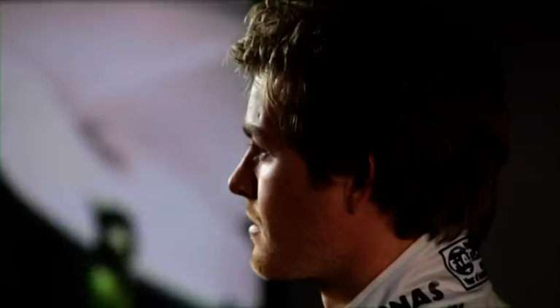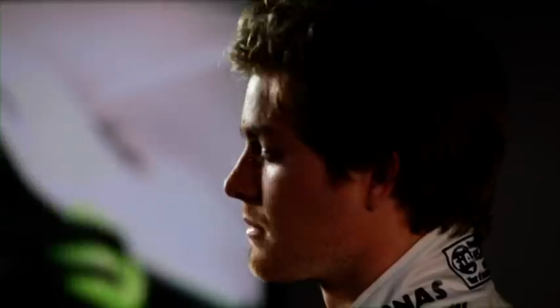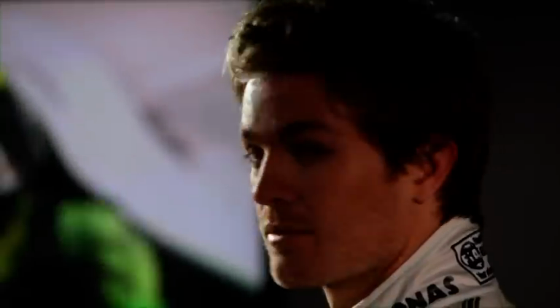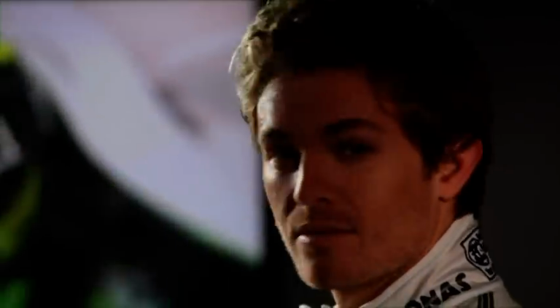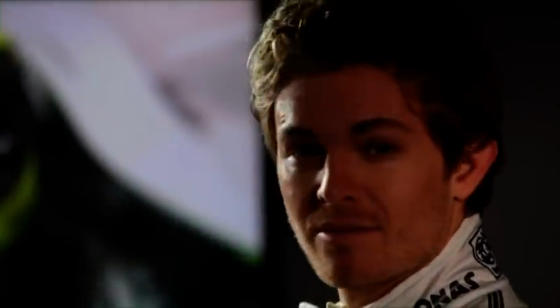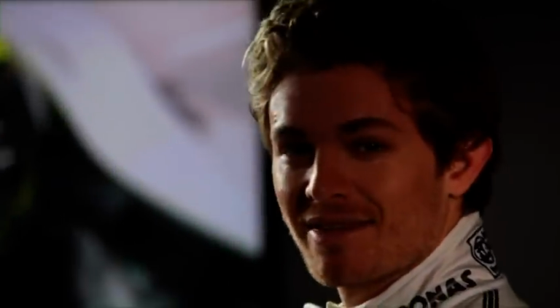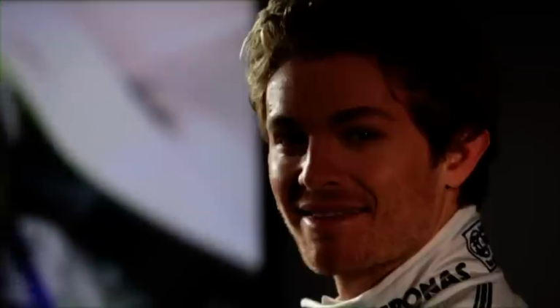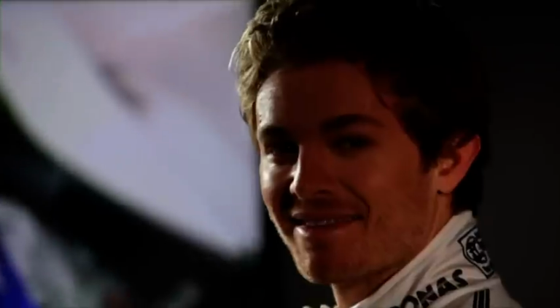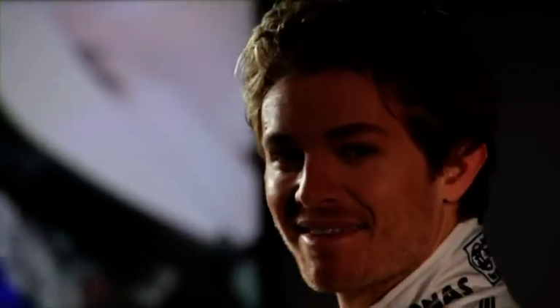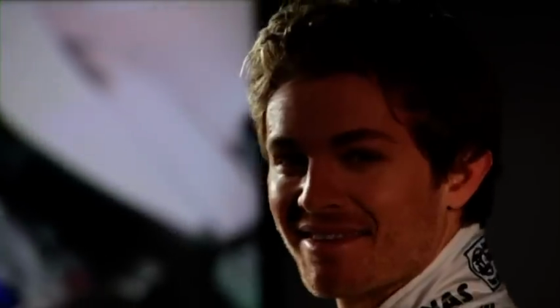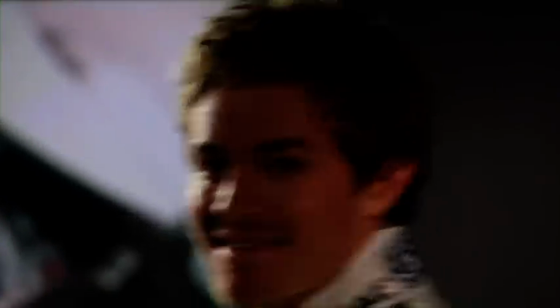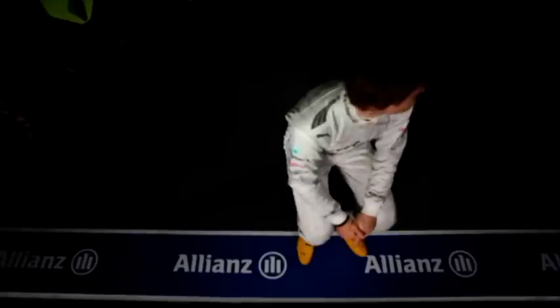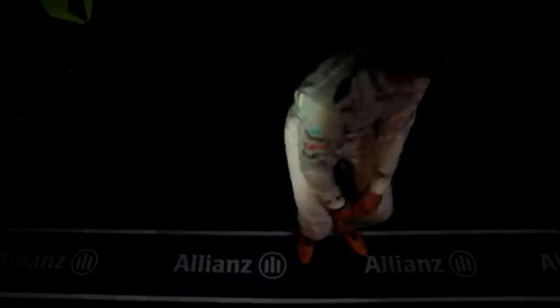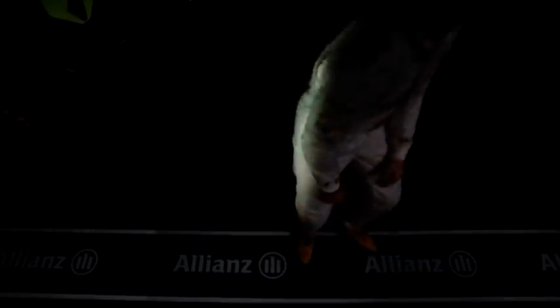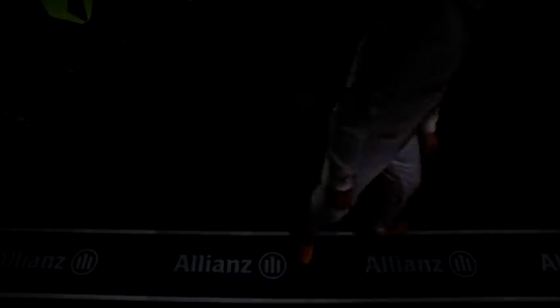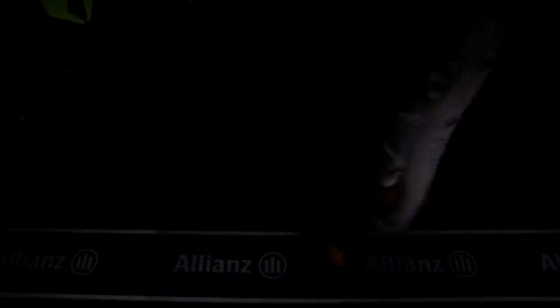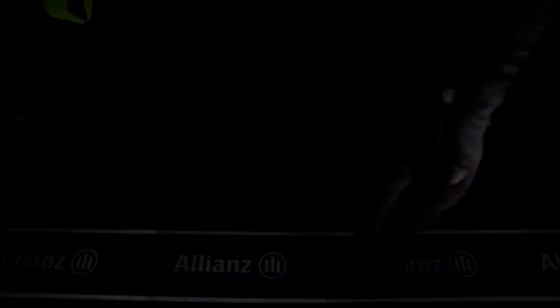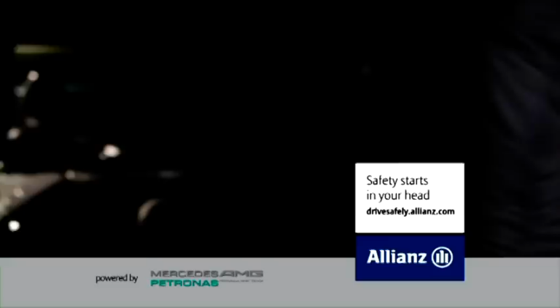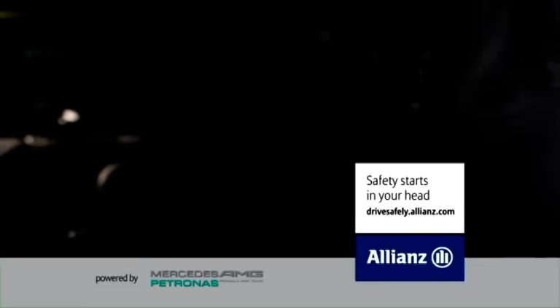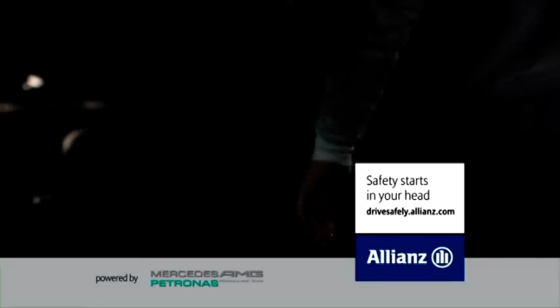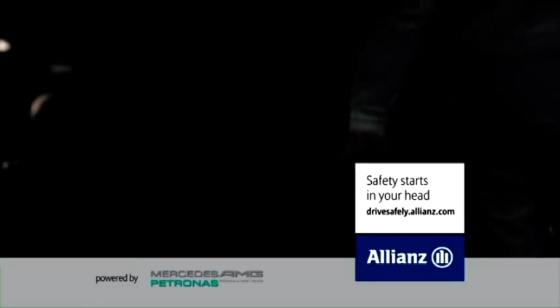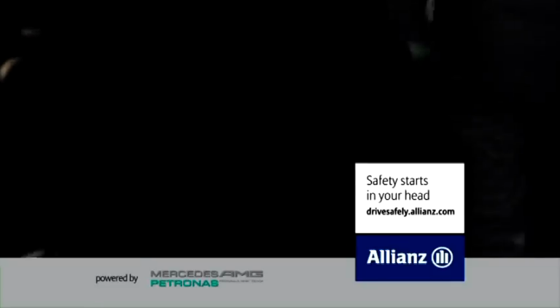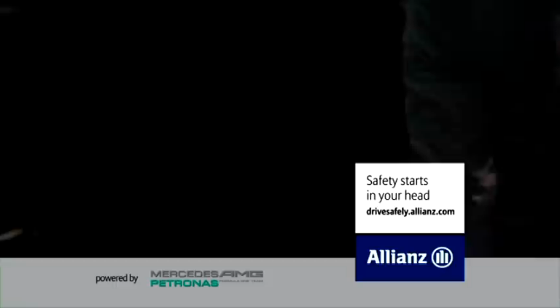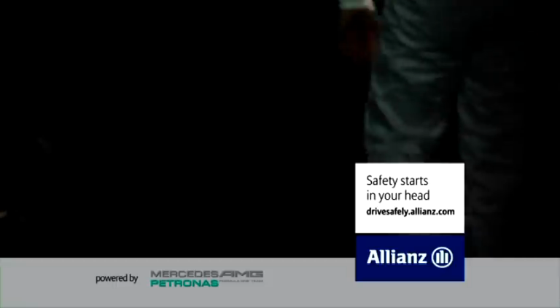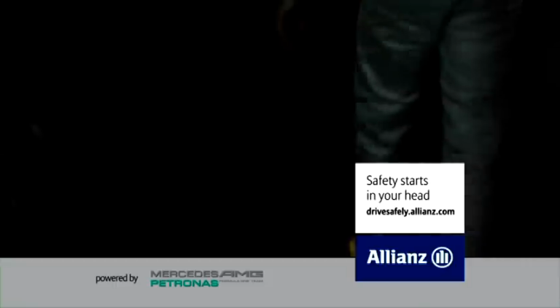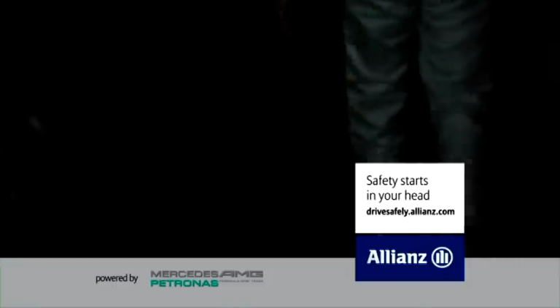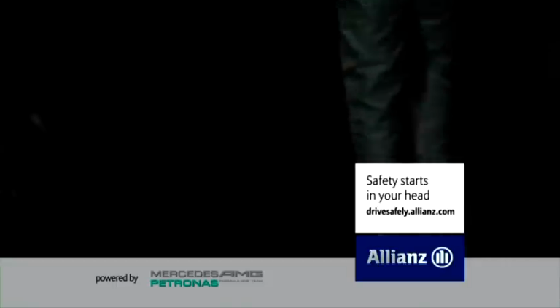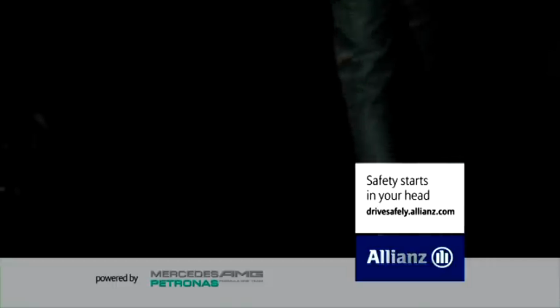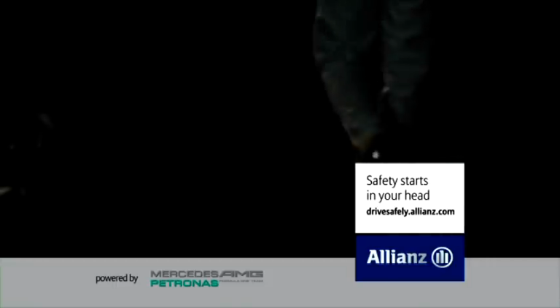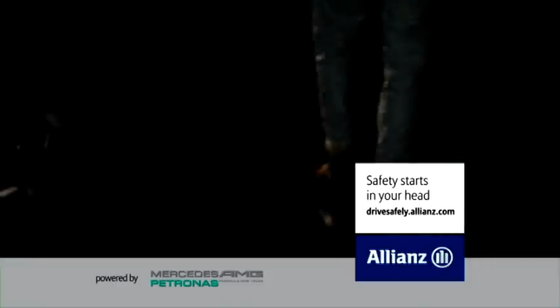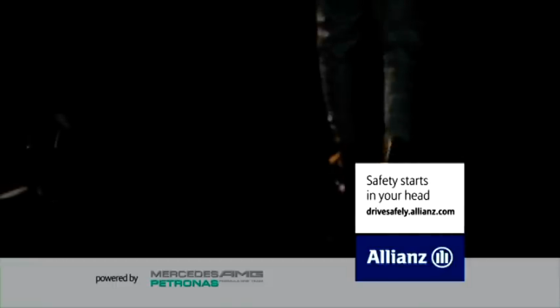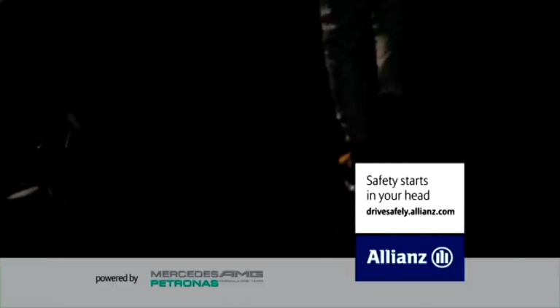Grand Prix Insights was presented by Allianz.